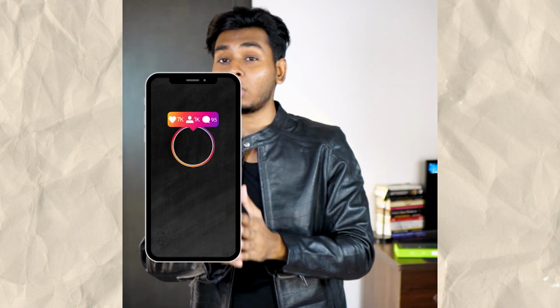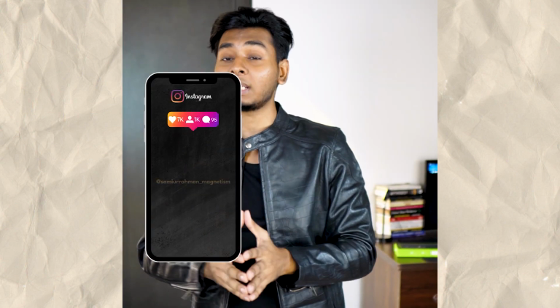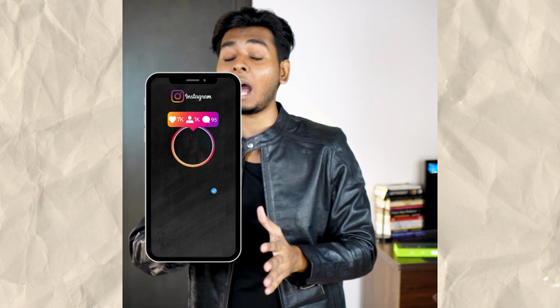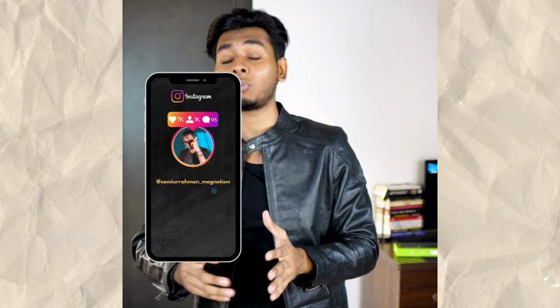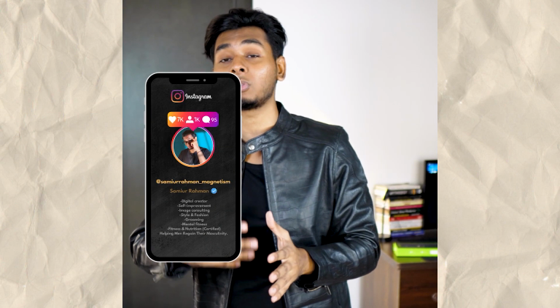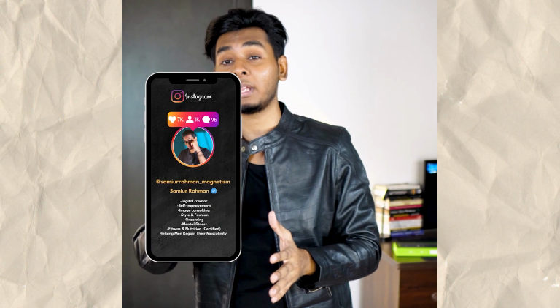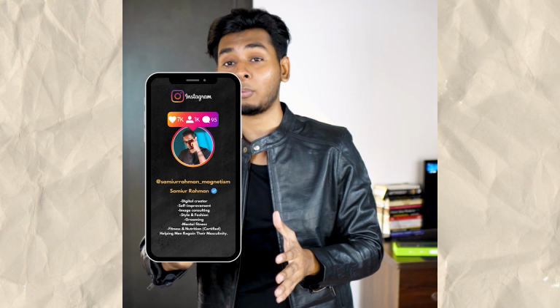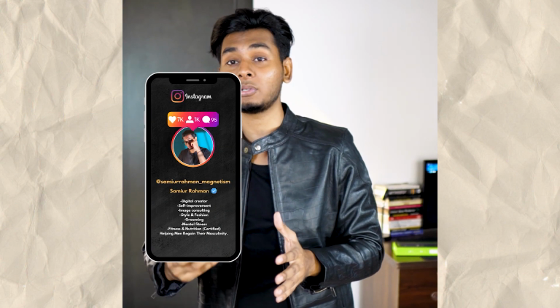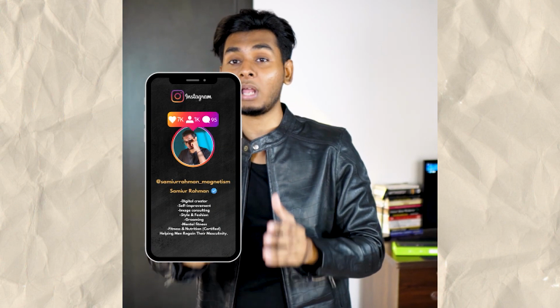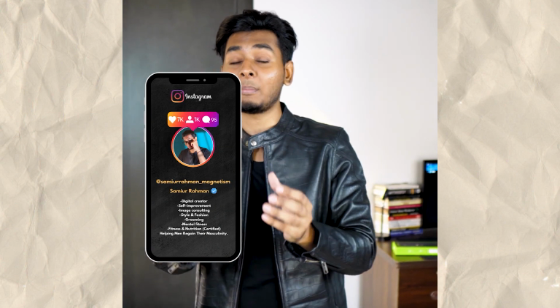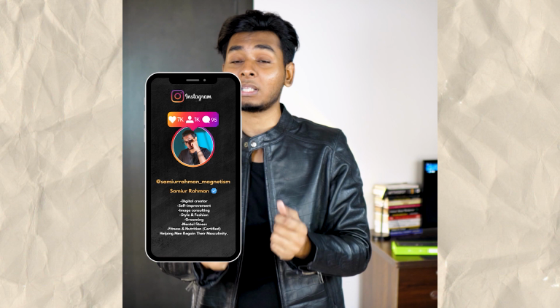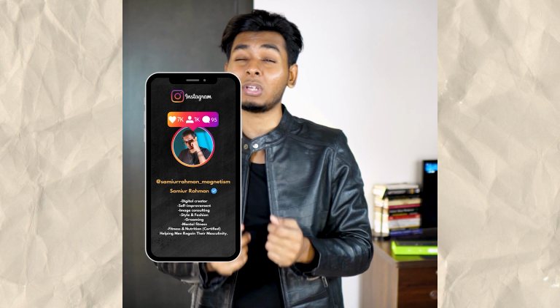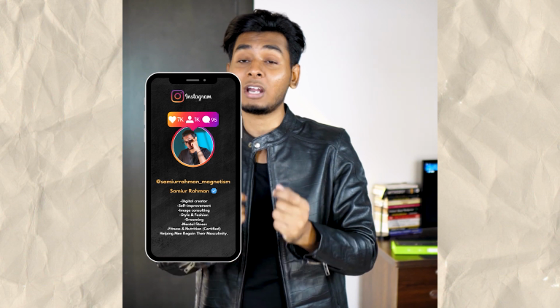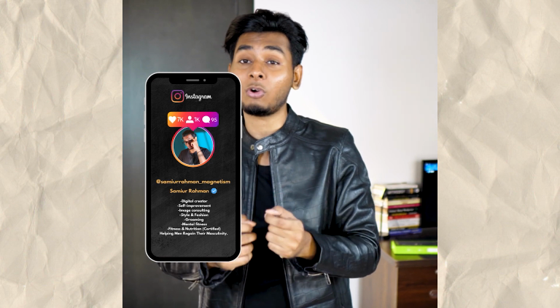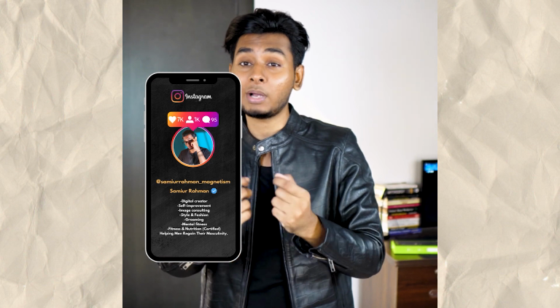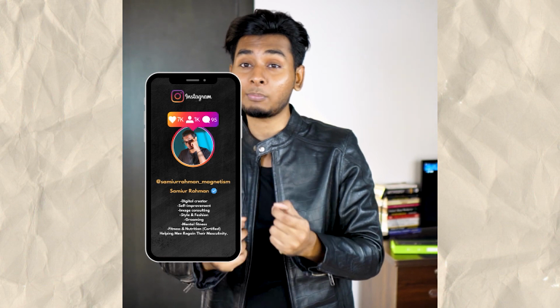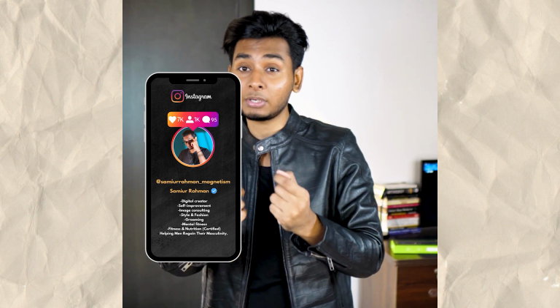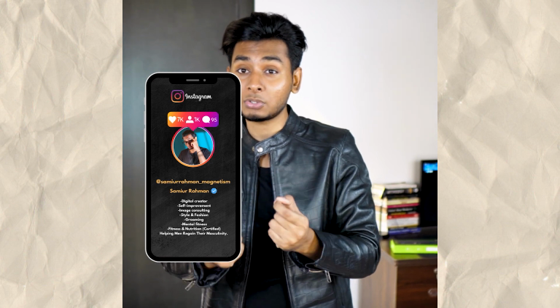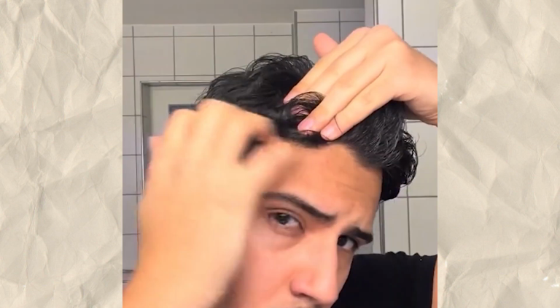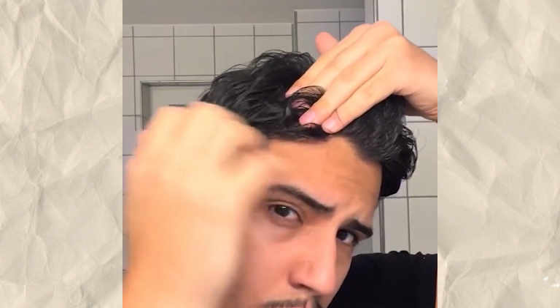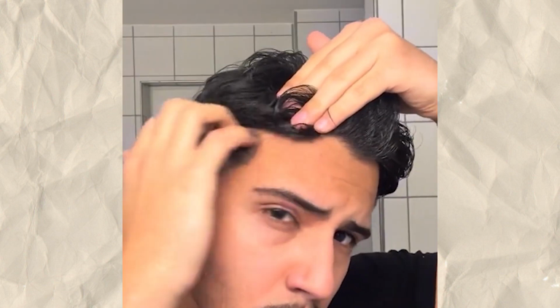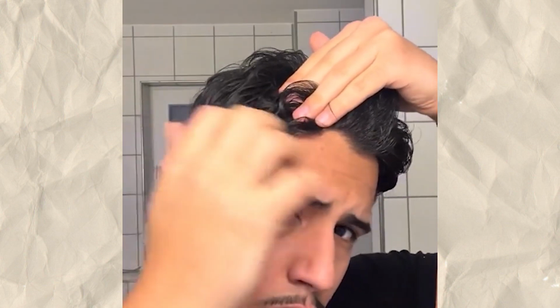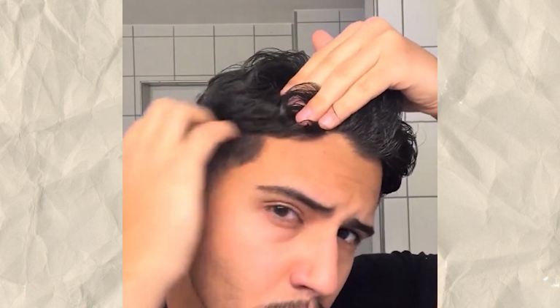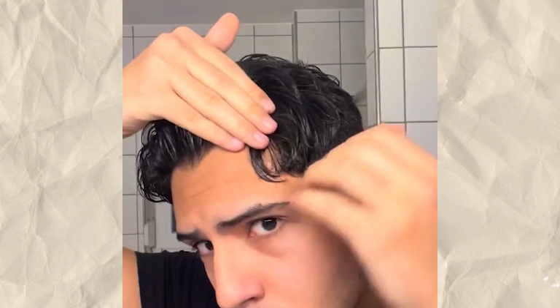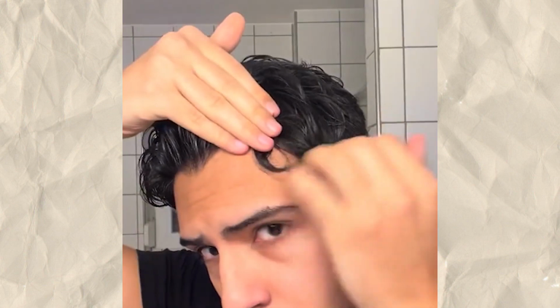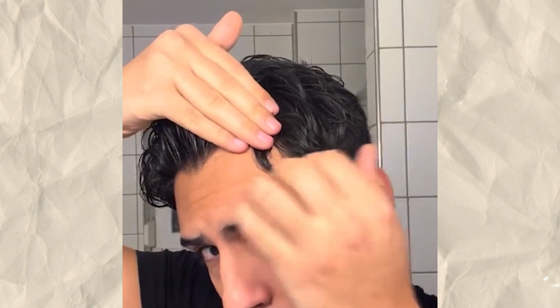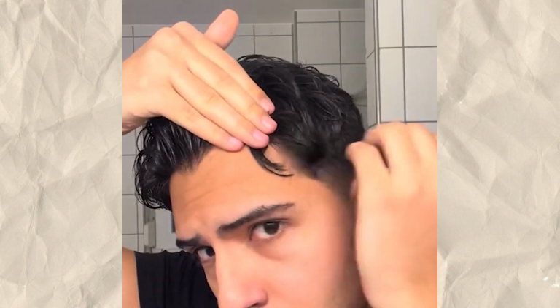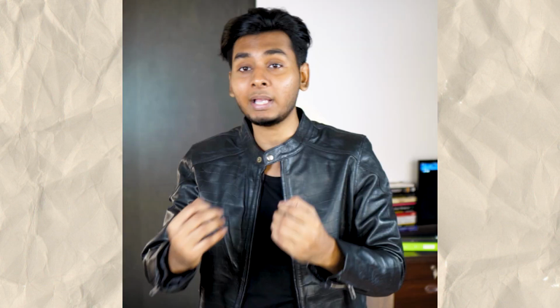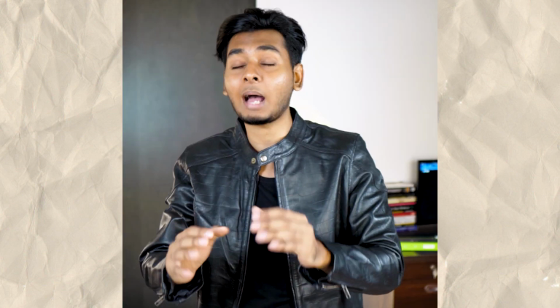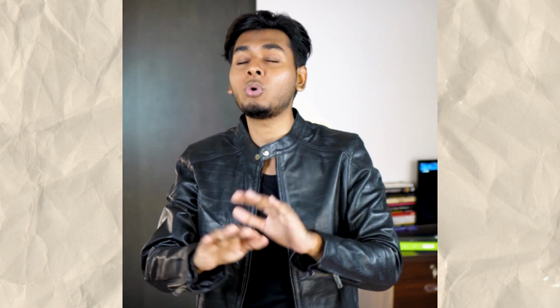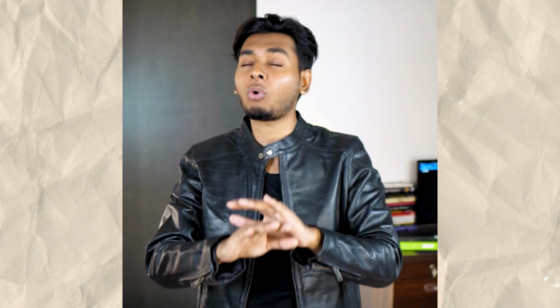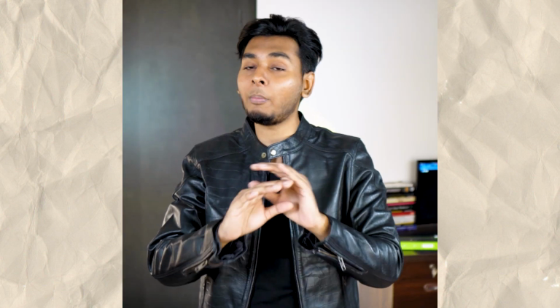Now I'm going to use a hair product. I use a hair volumizing powder. I use very little.